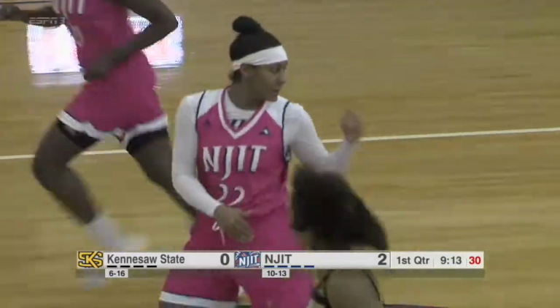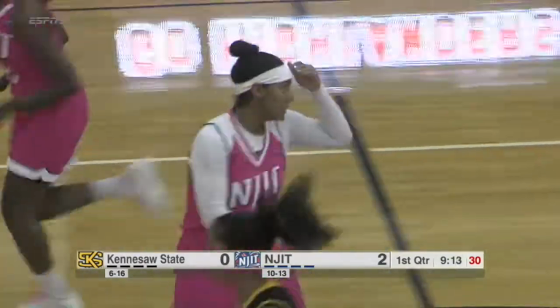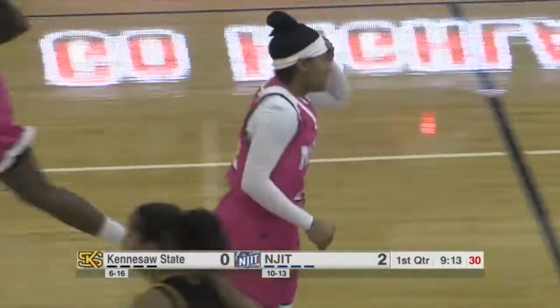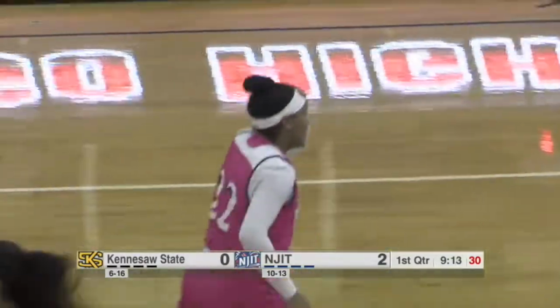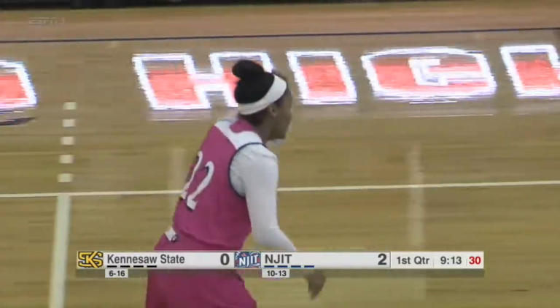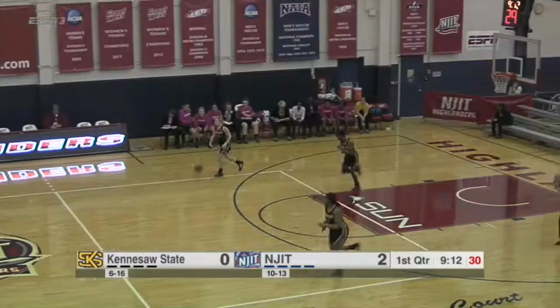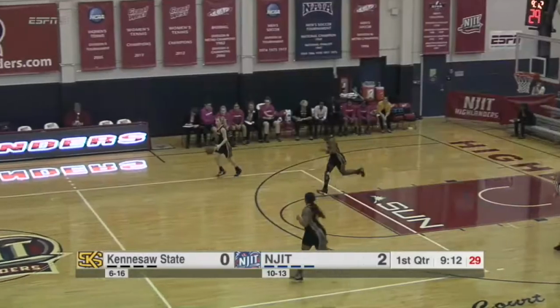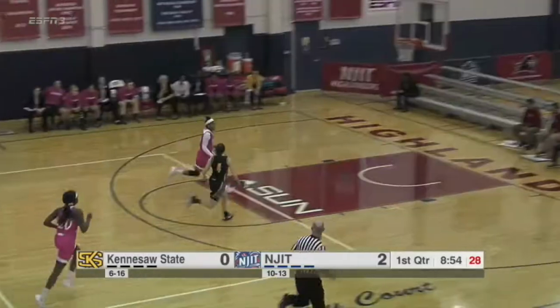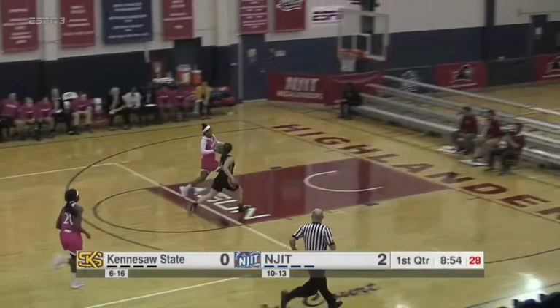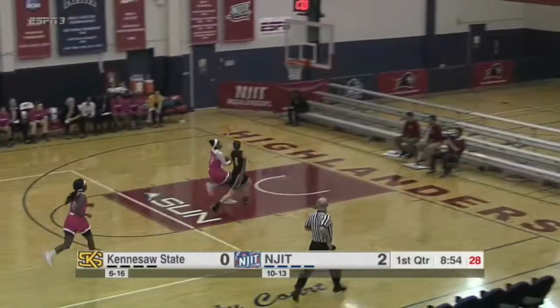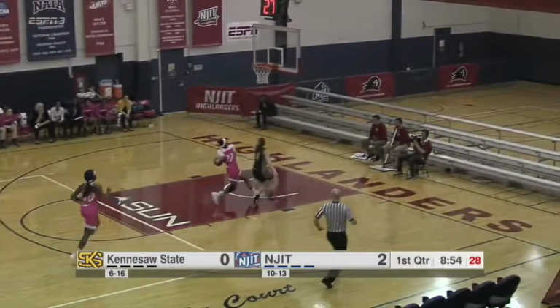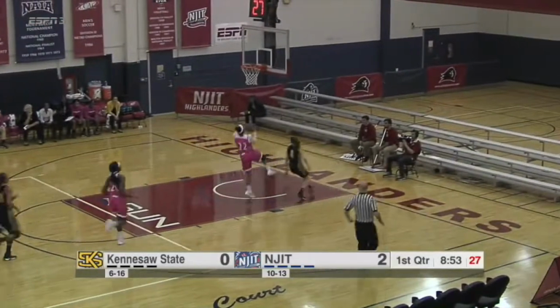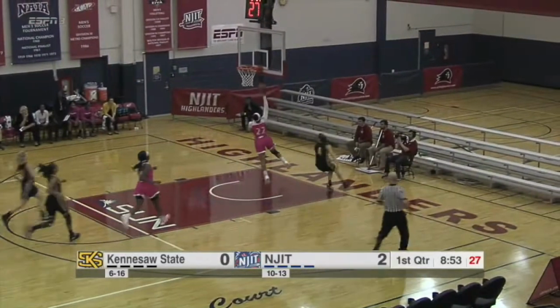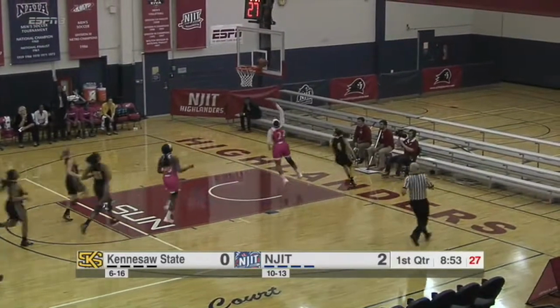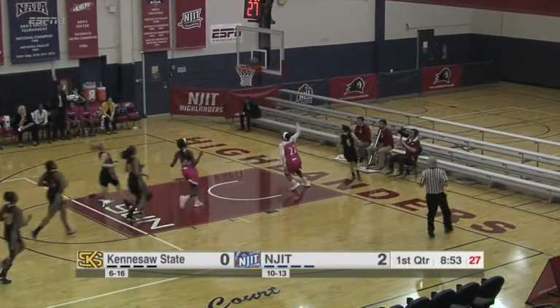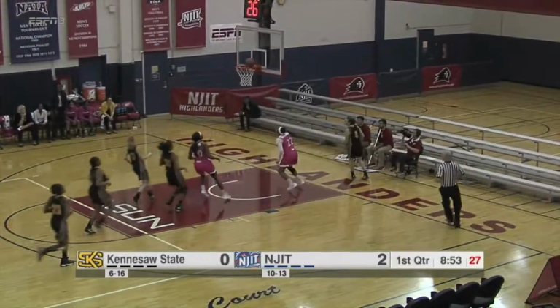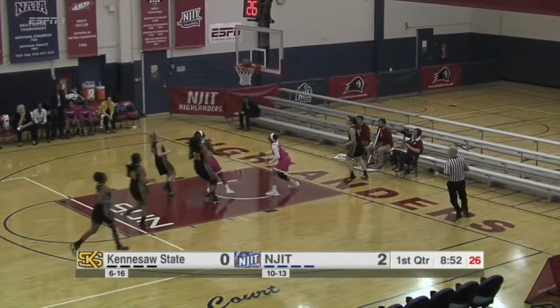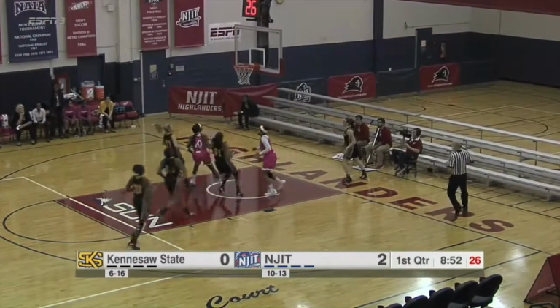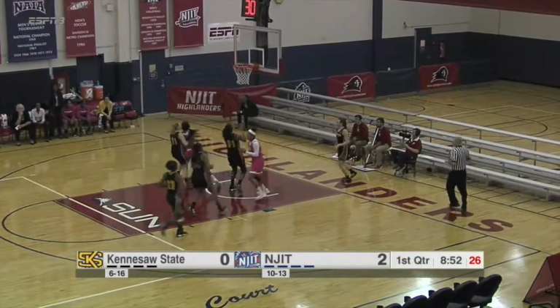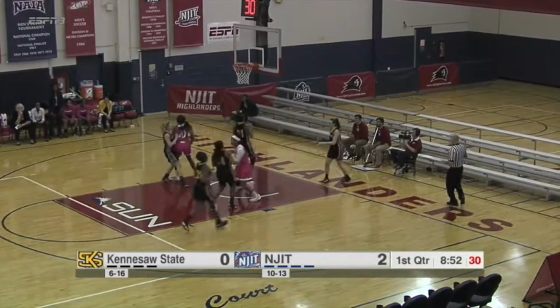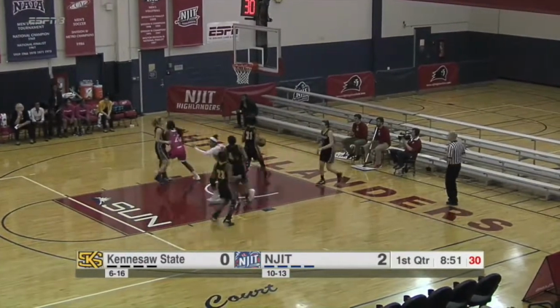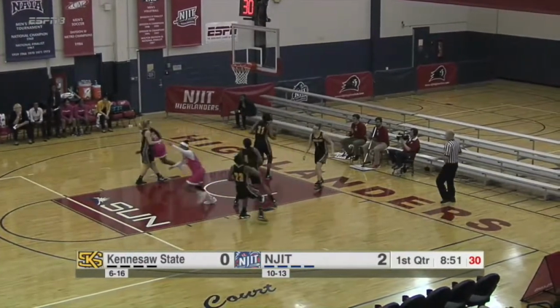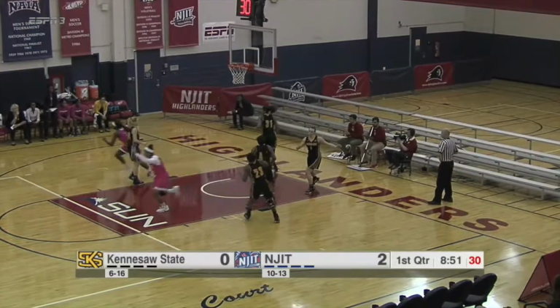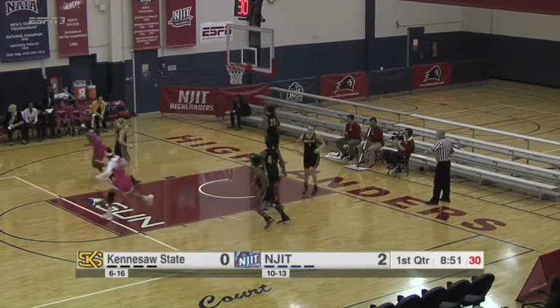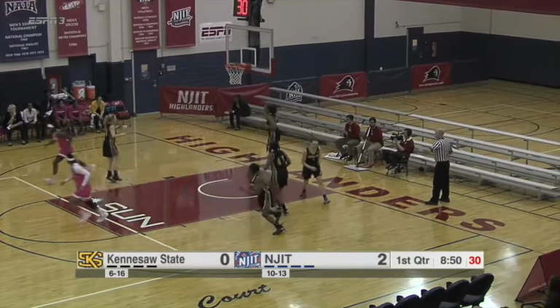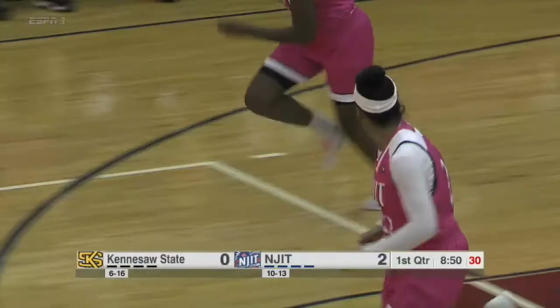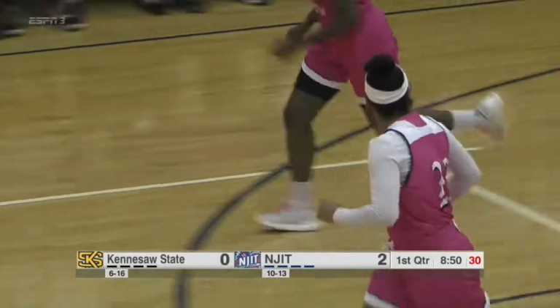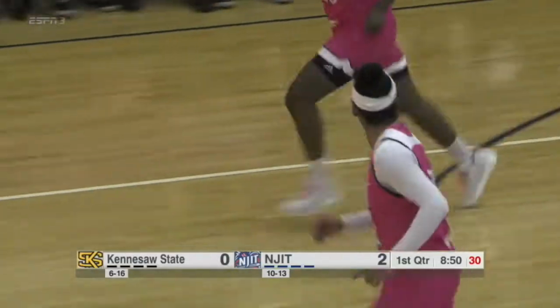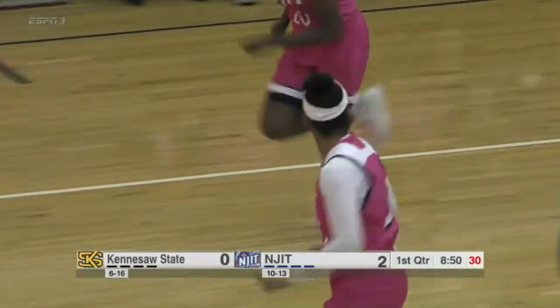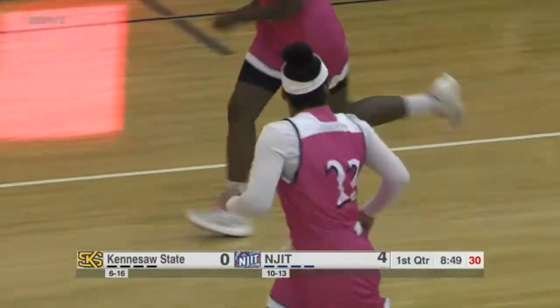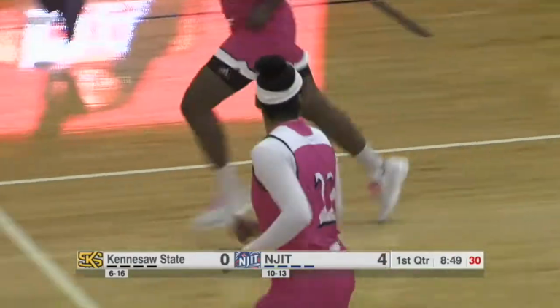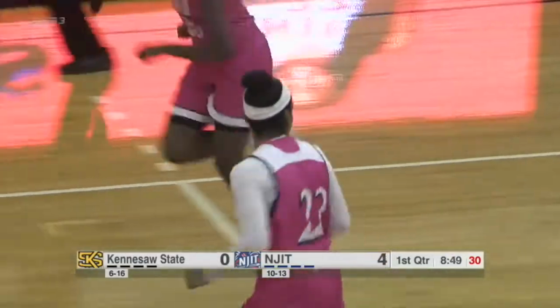This is why Torres has been so good. Torres with a one-on-one, and a right-handed layup. And how about Tatiana Torres with four points.